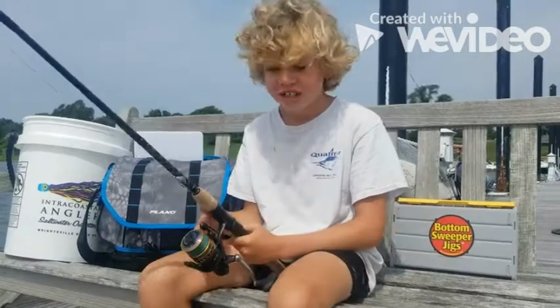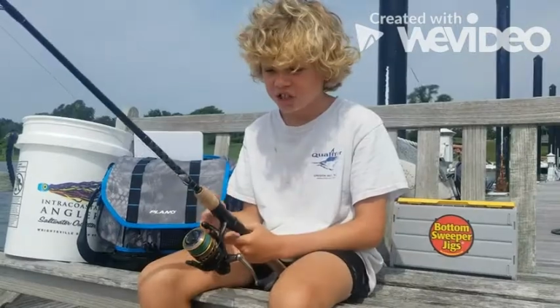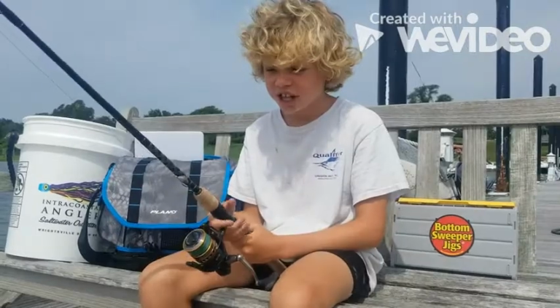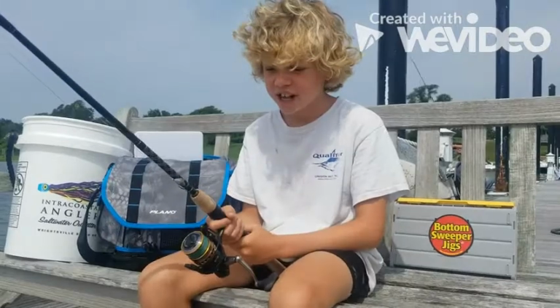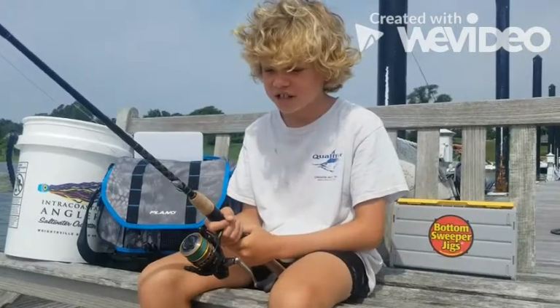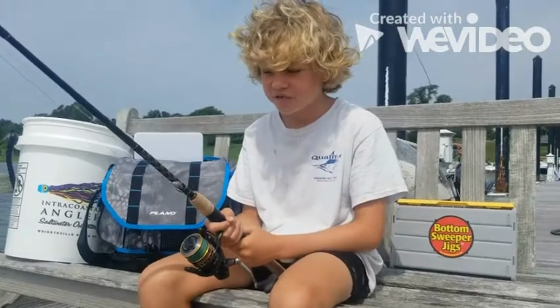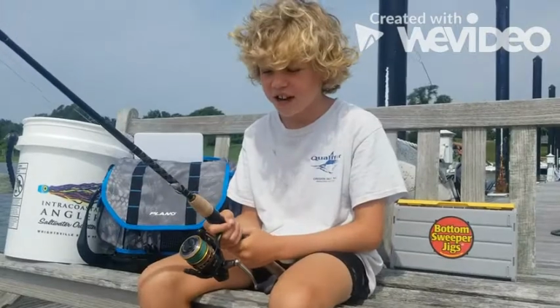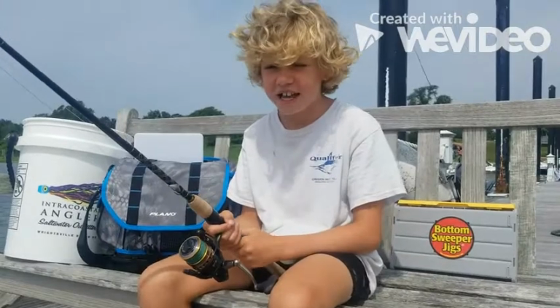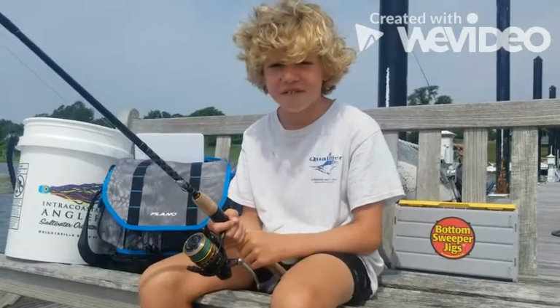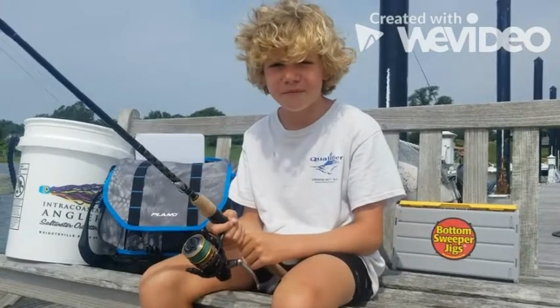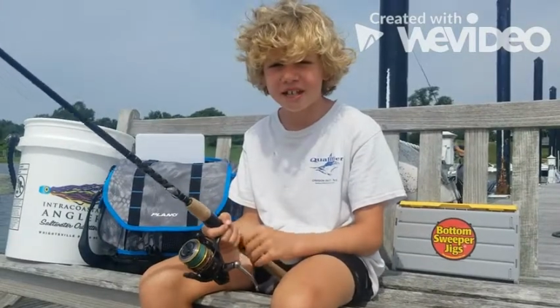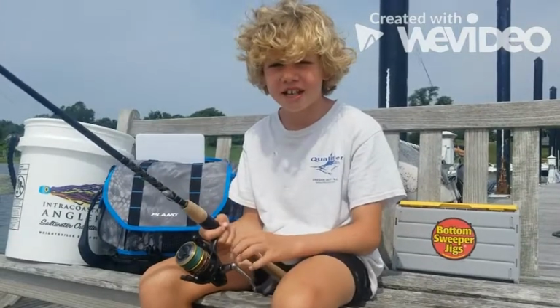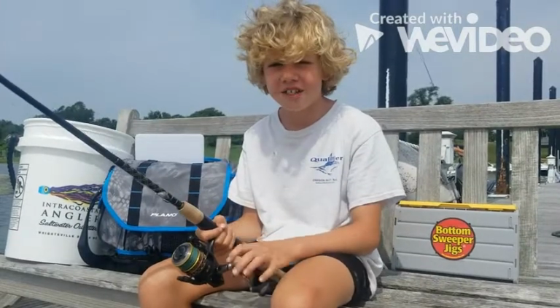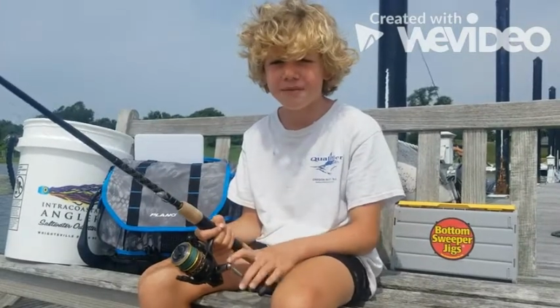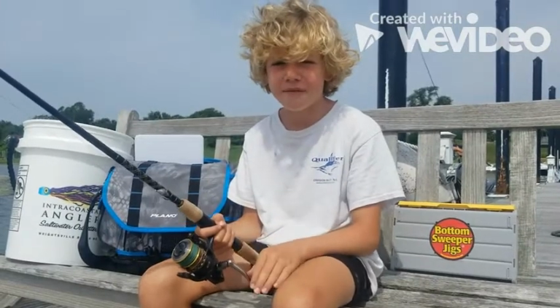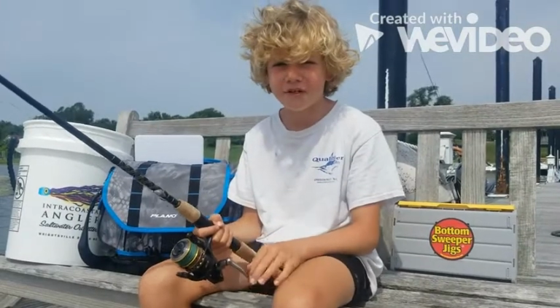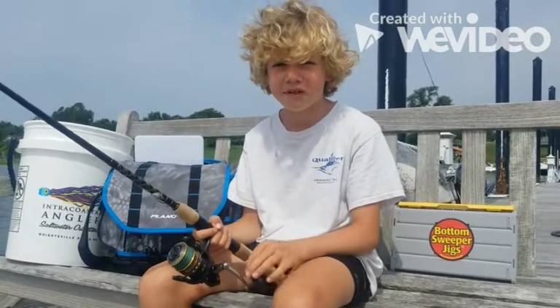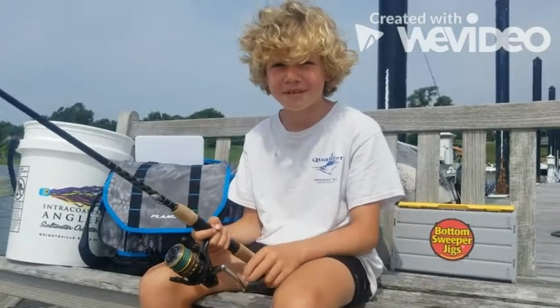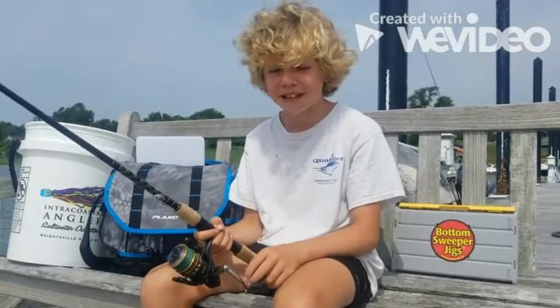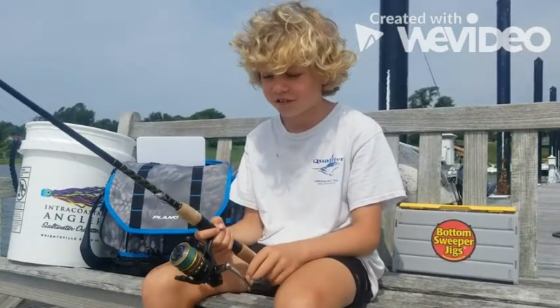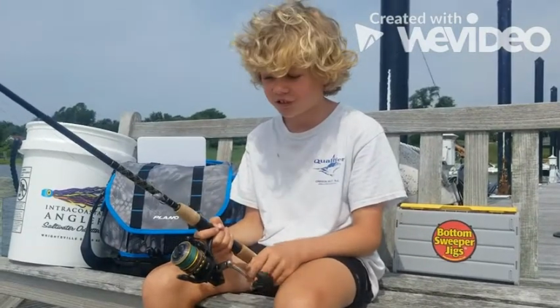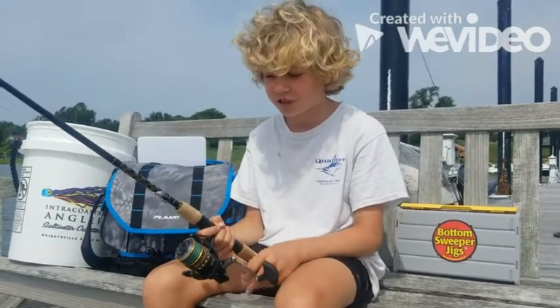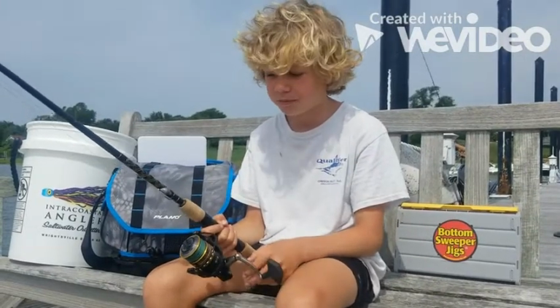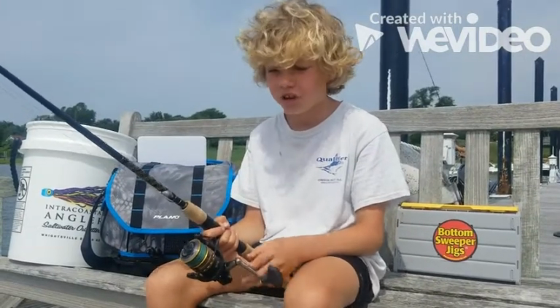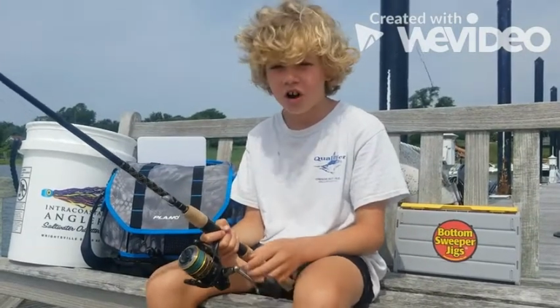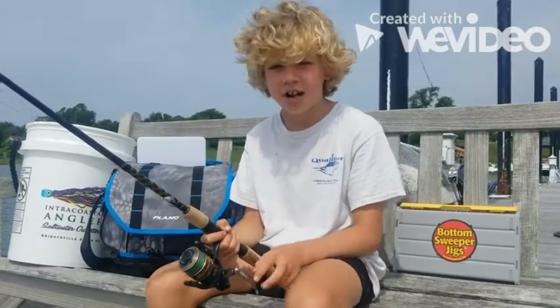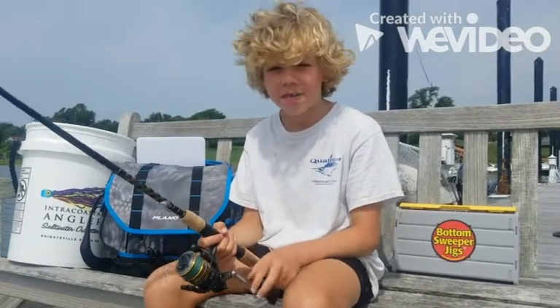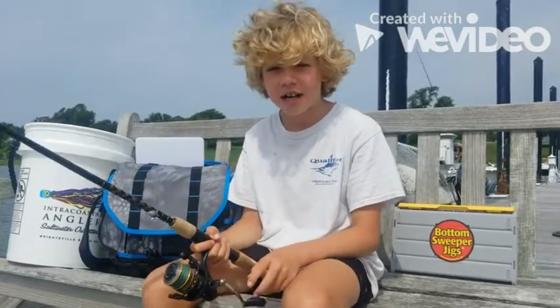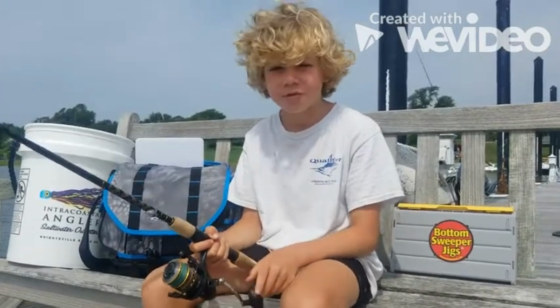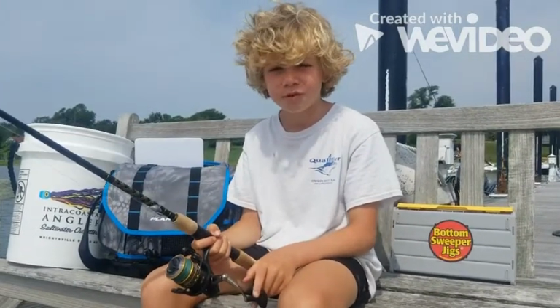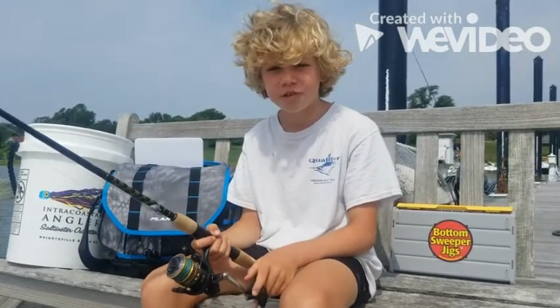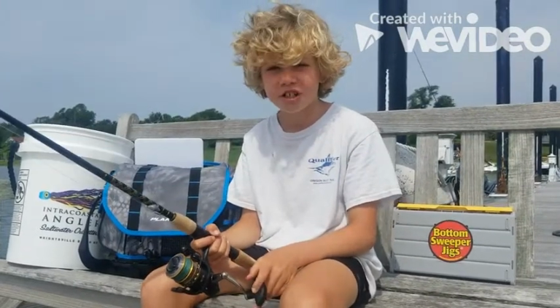Check out this fight of me catching my first black drum on a bottom sweeper jig.